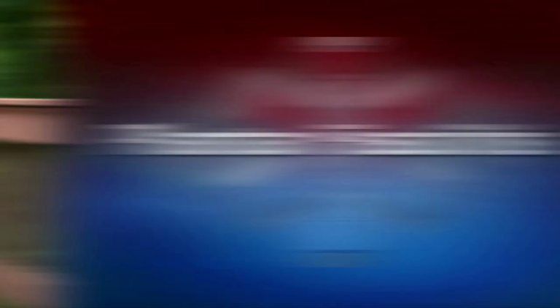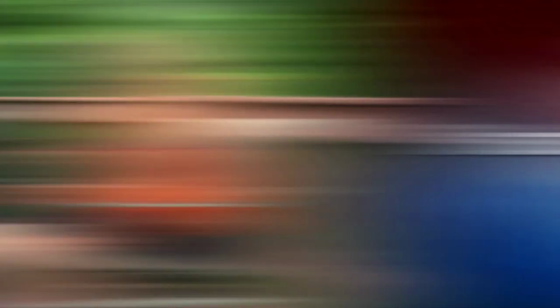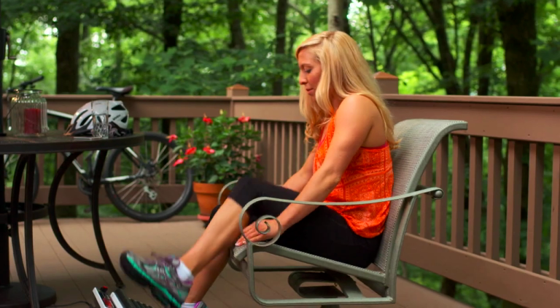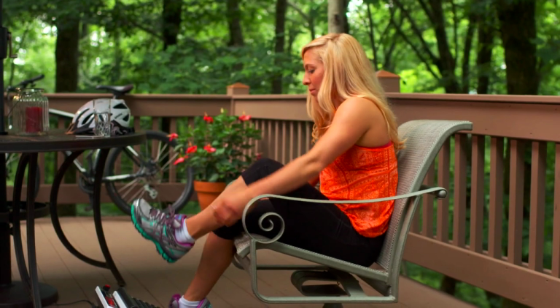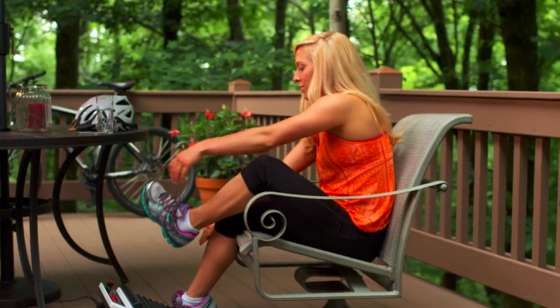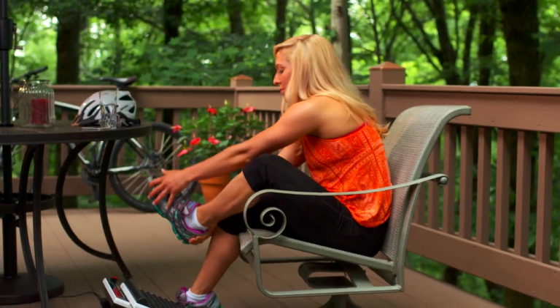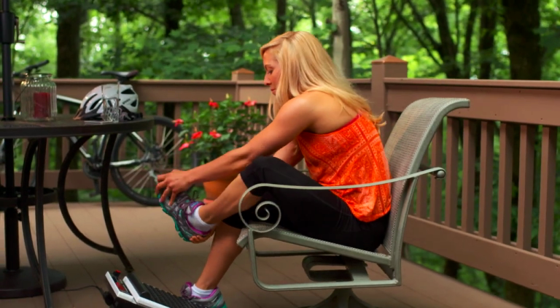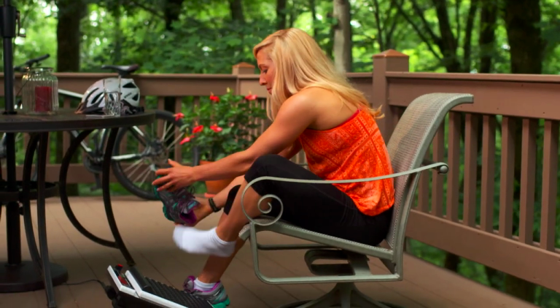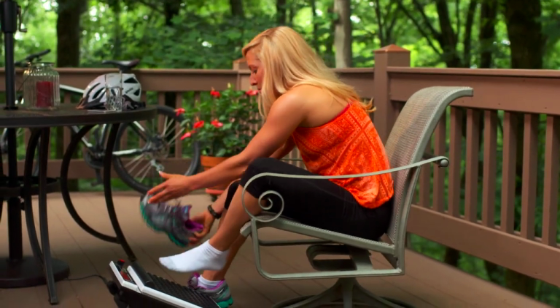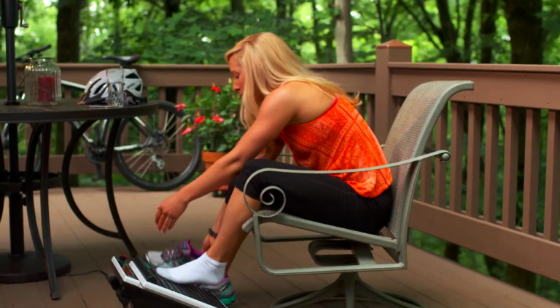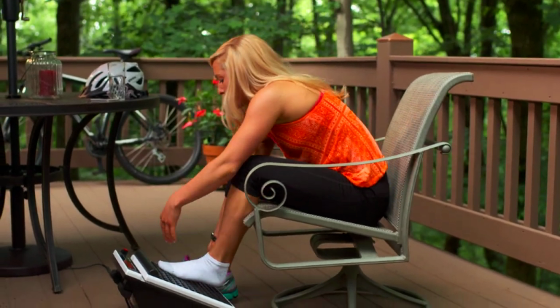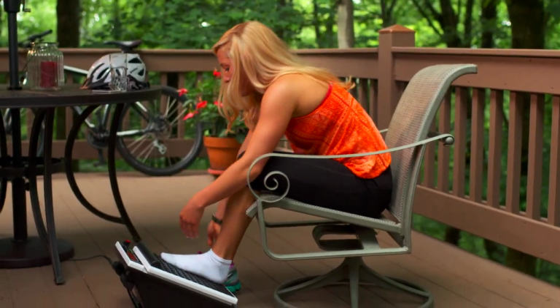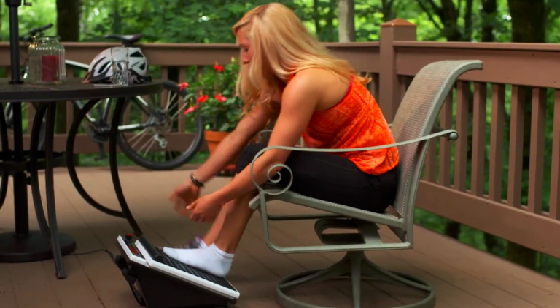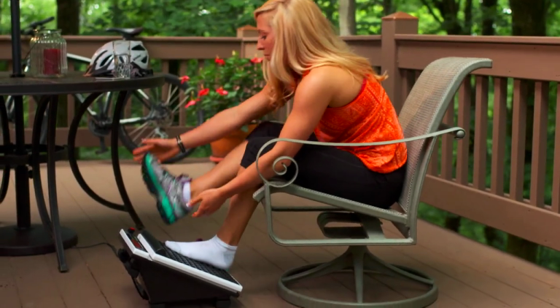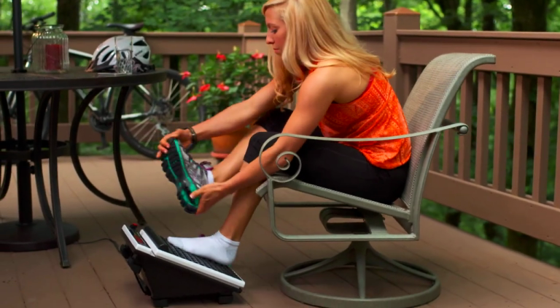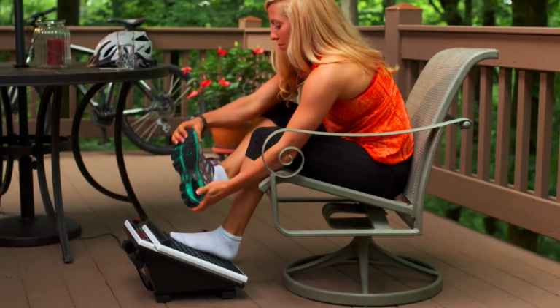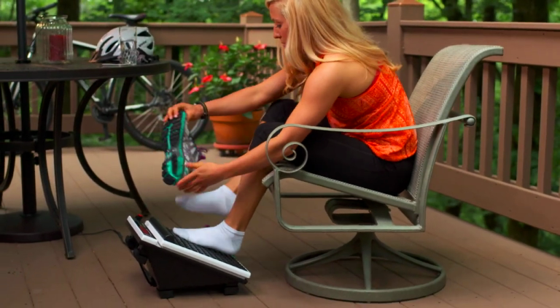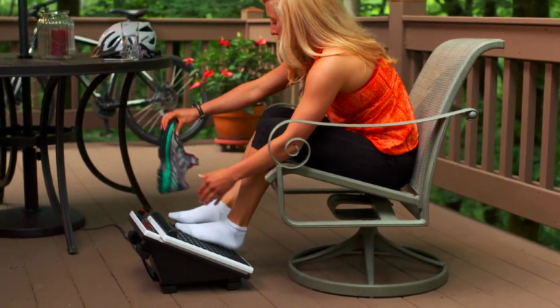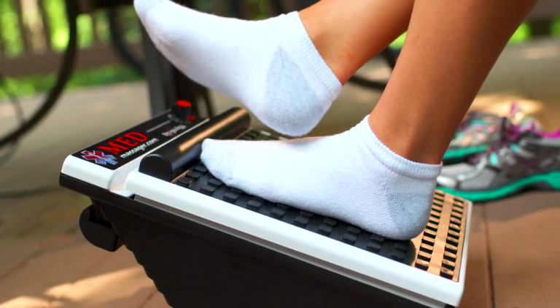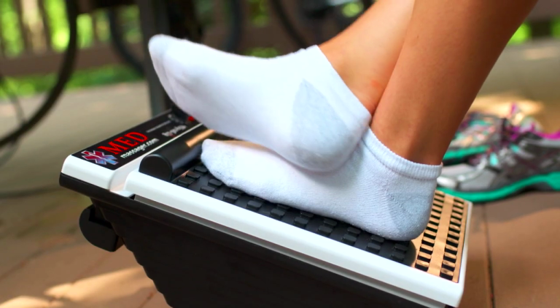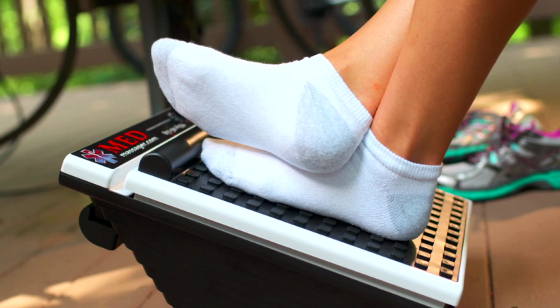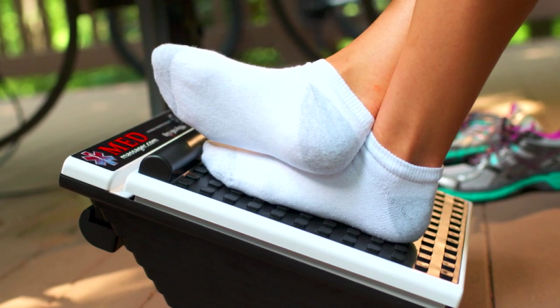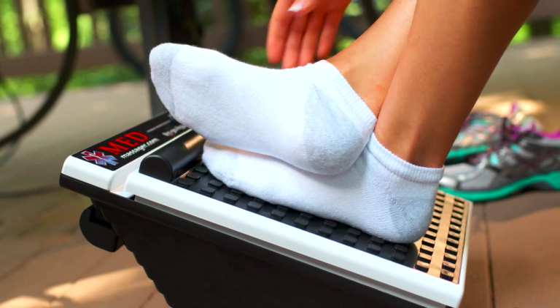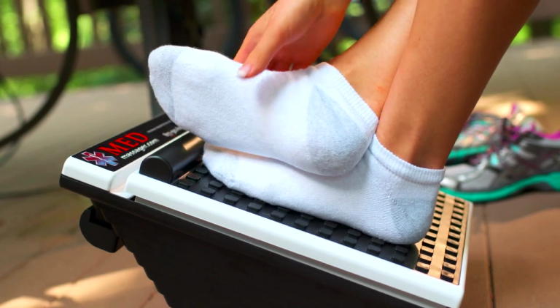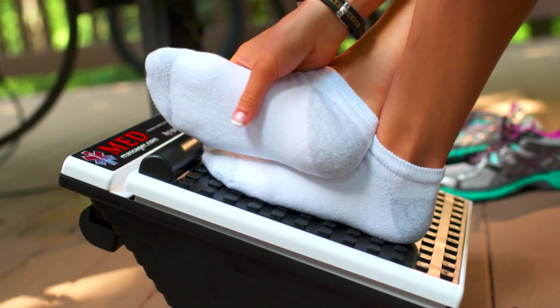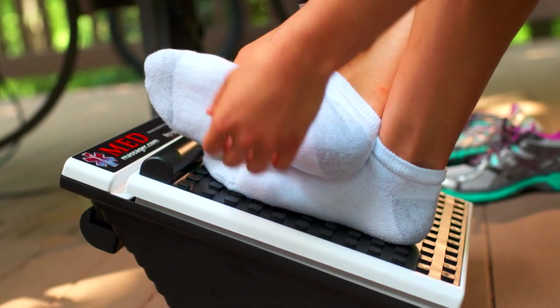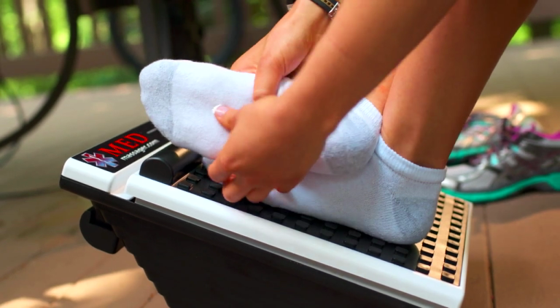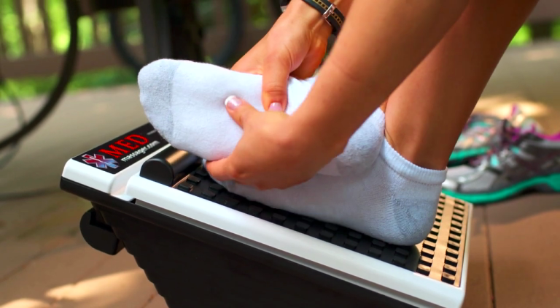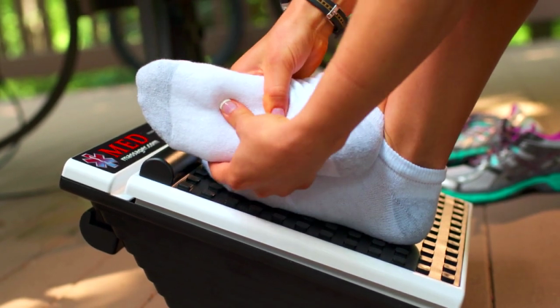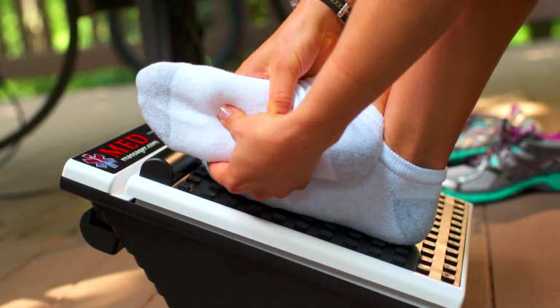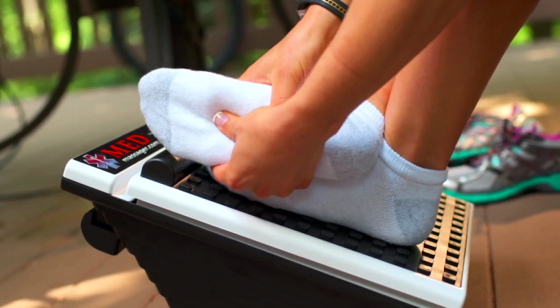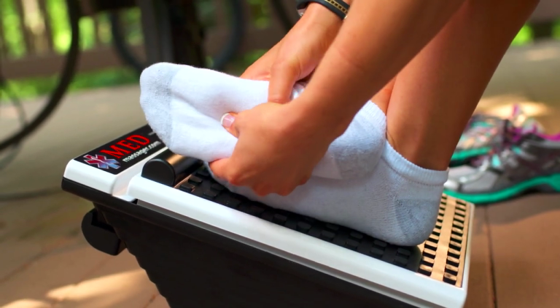When using the MED foot massager to treat plantar fasciitis, we recommend wearing socks as the arch of your foot can be very tender.